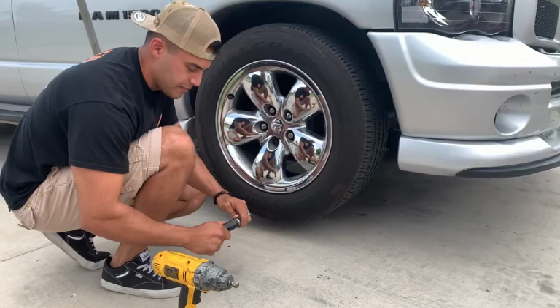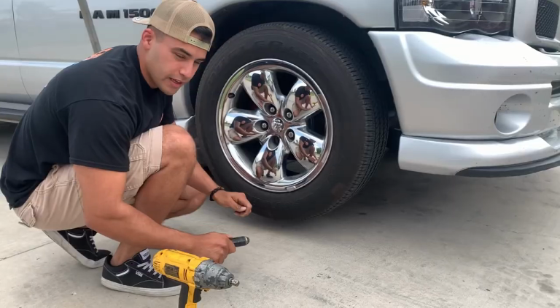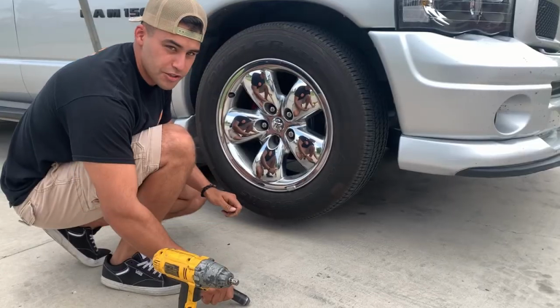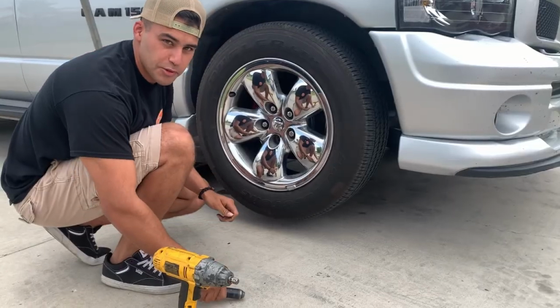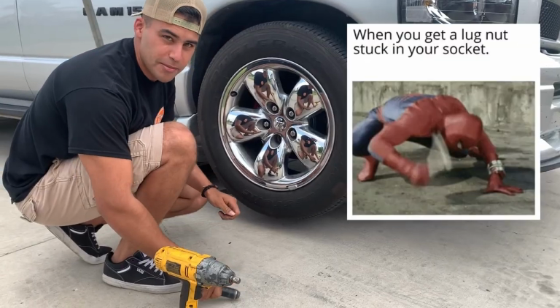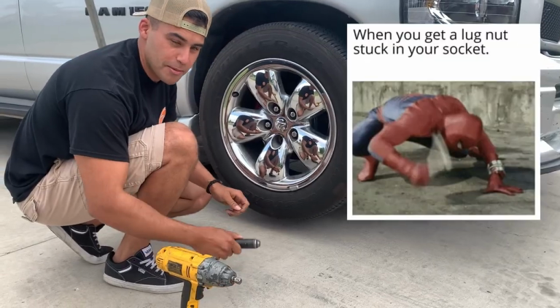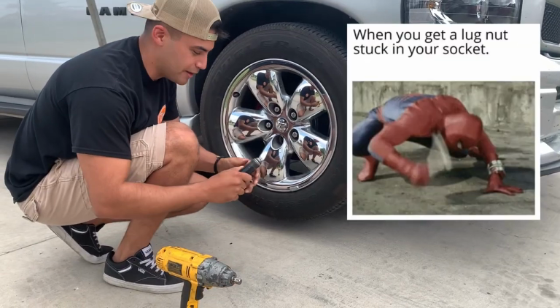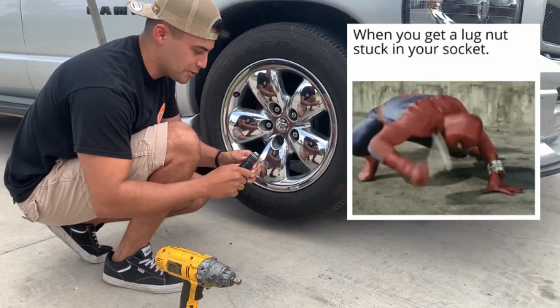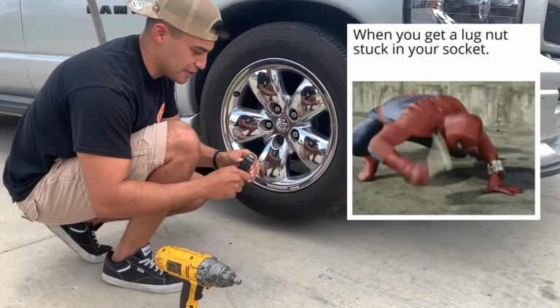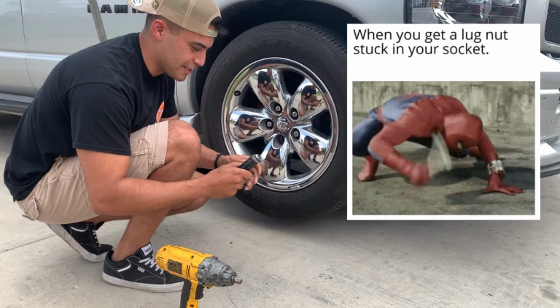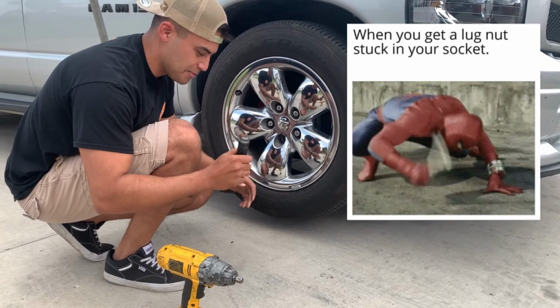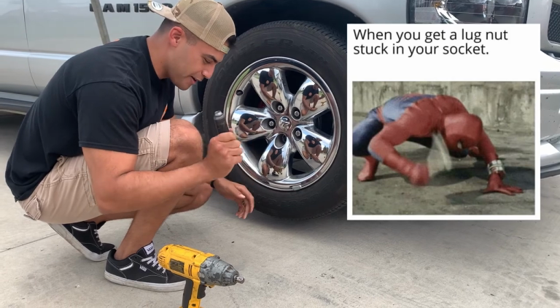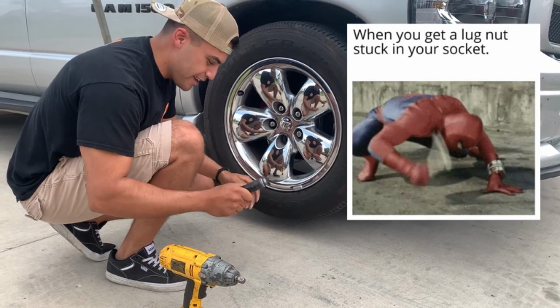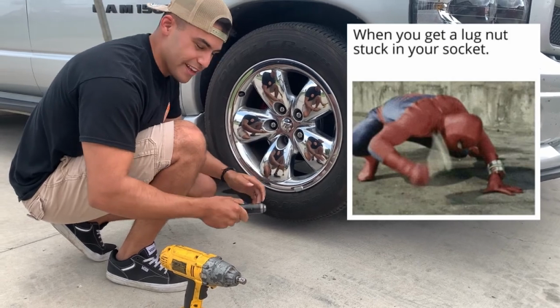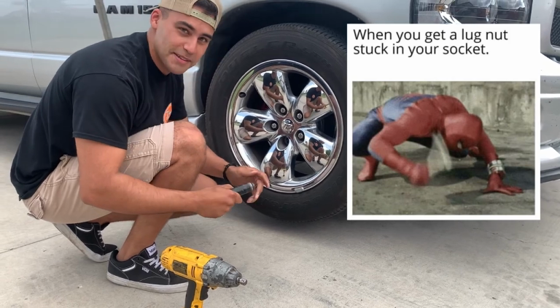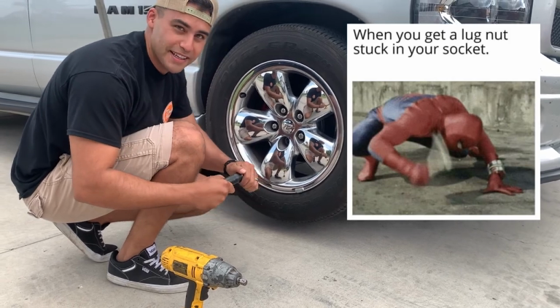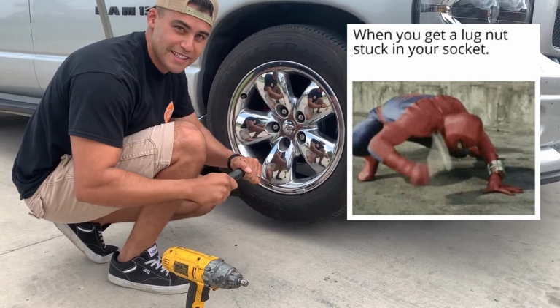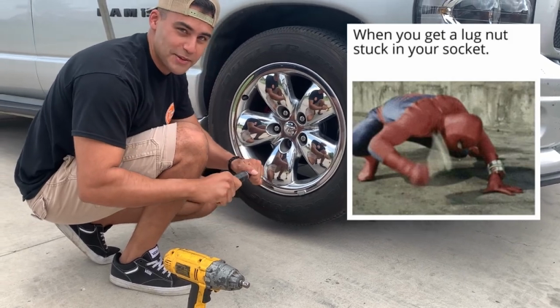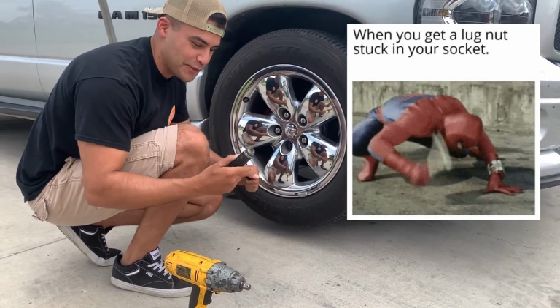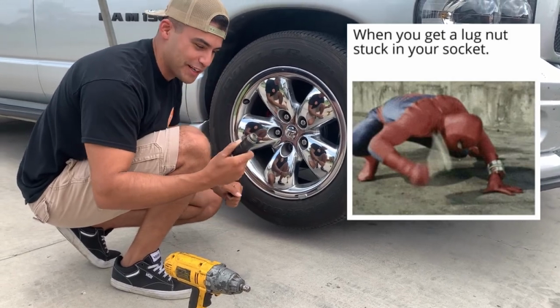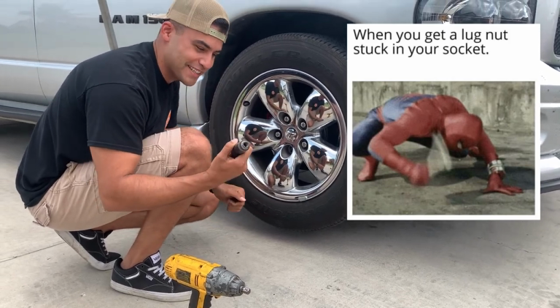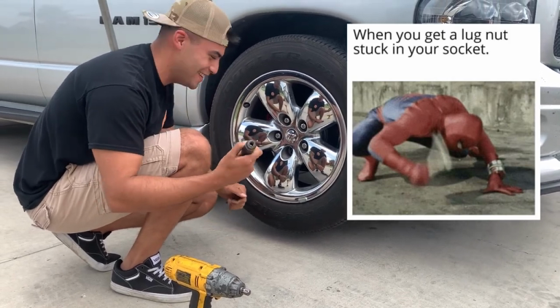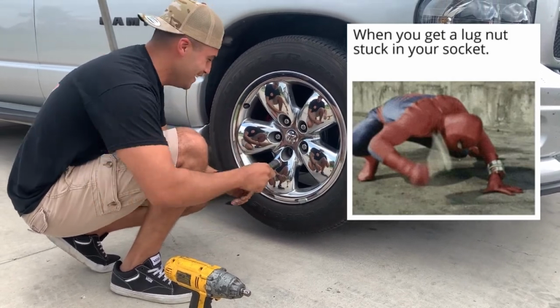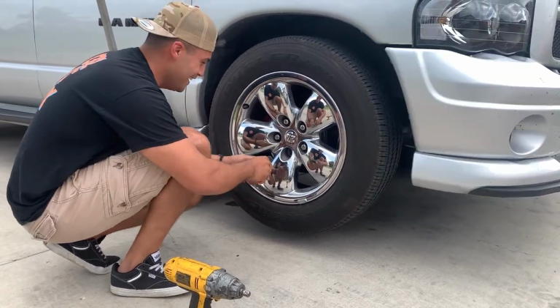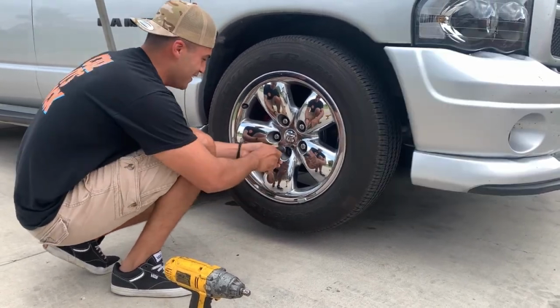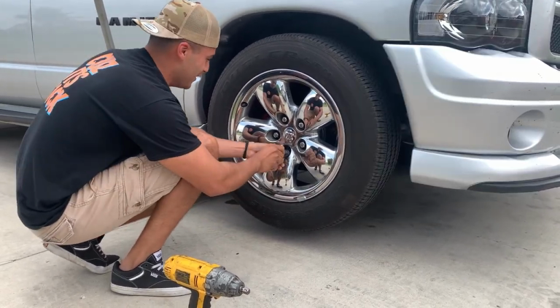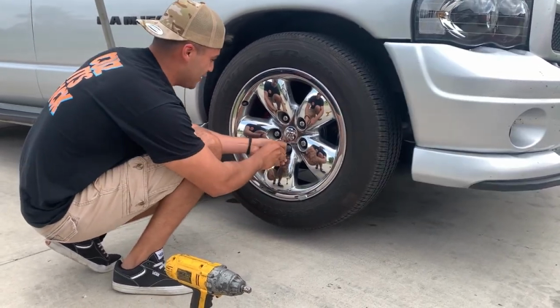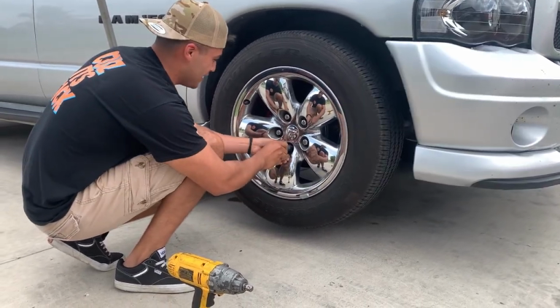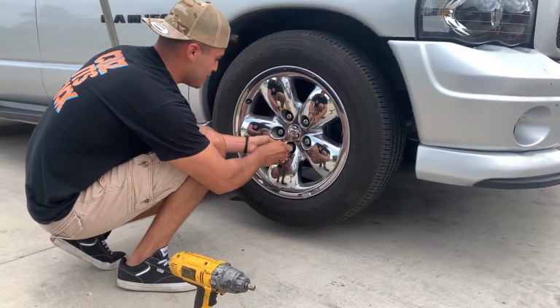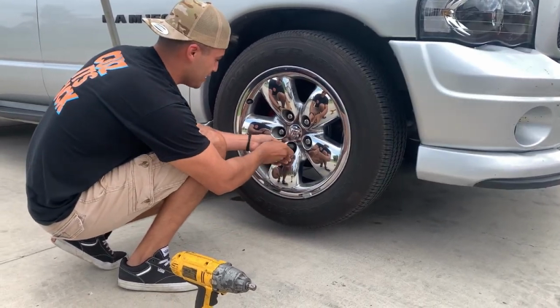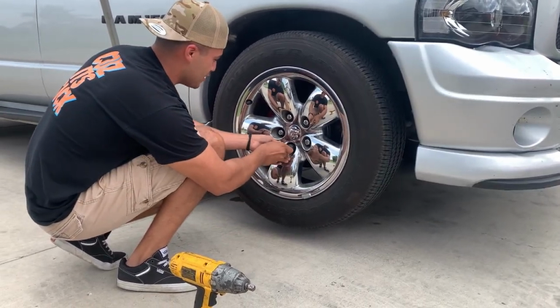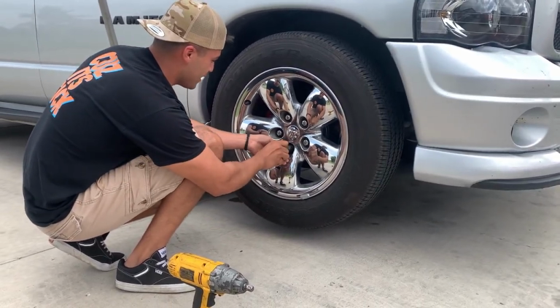I just posted a meme about this — it's like Spider-Man hitting something — for when your lug nut gets stuck in the socket.